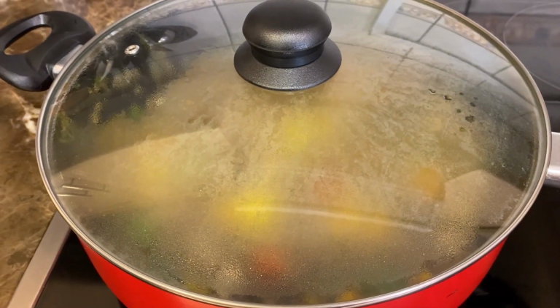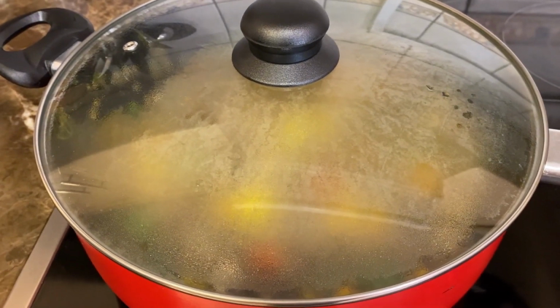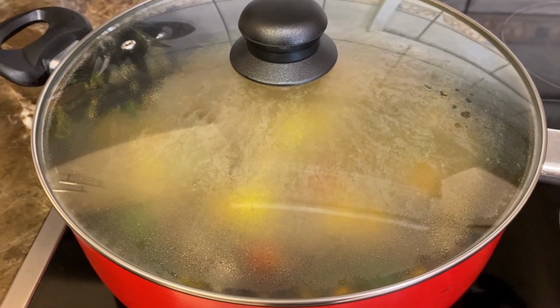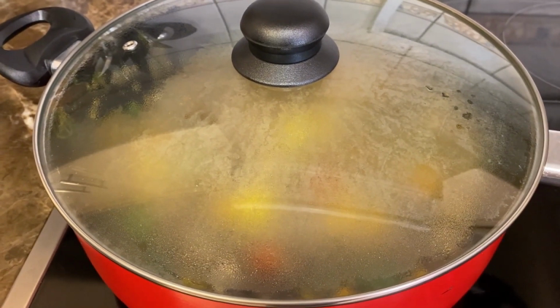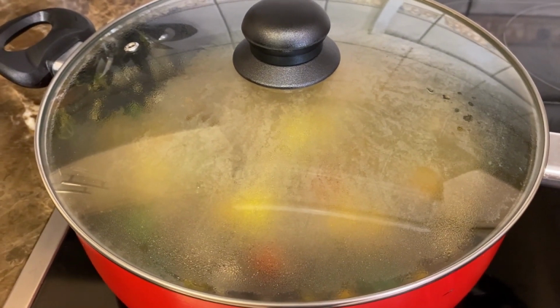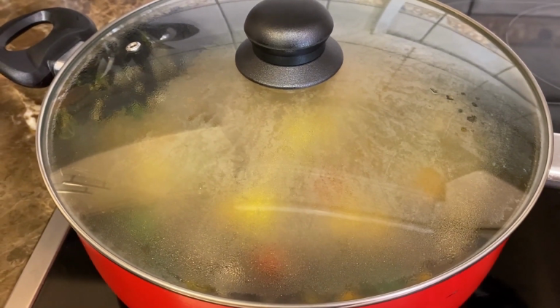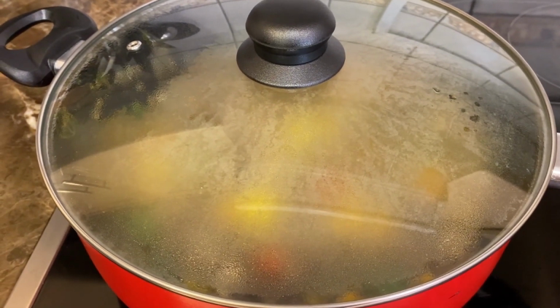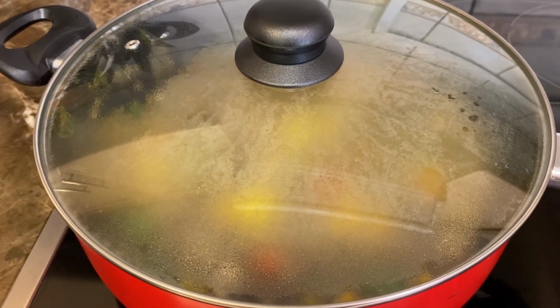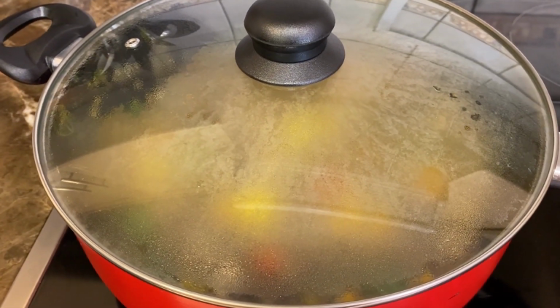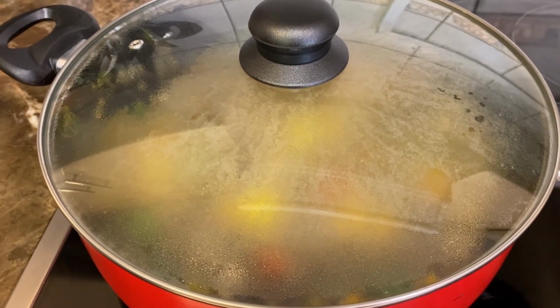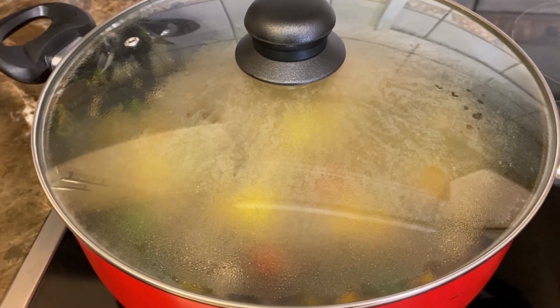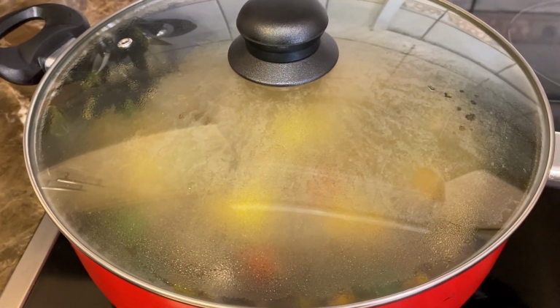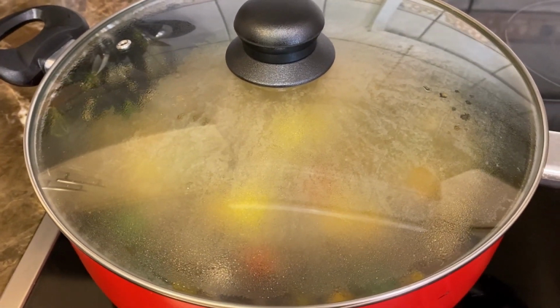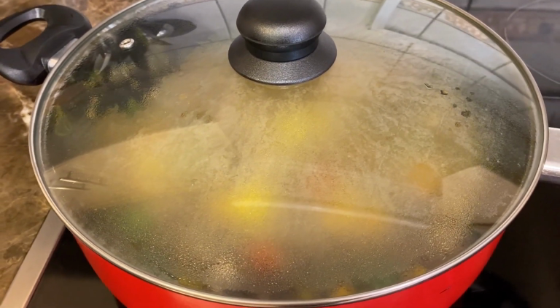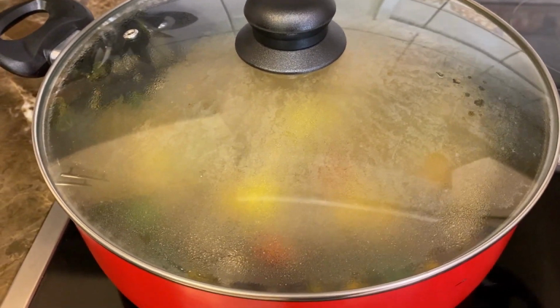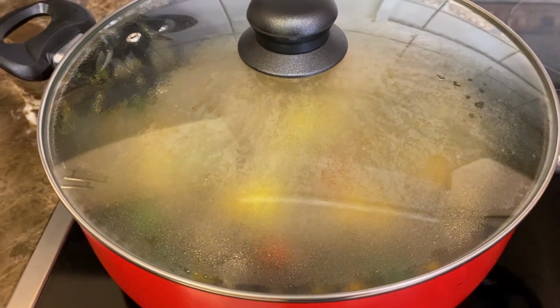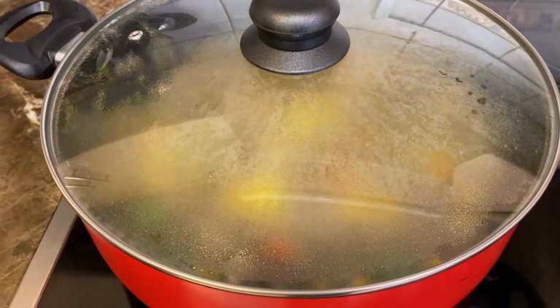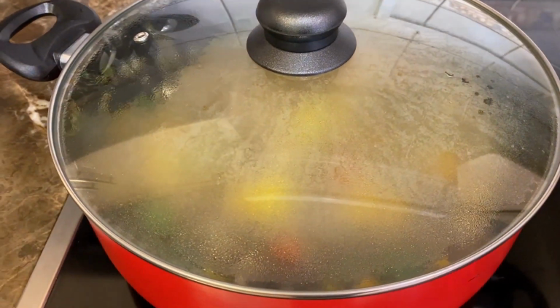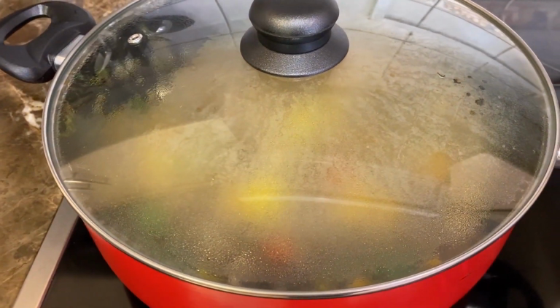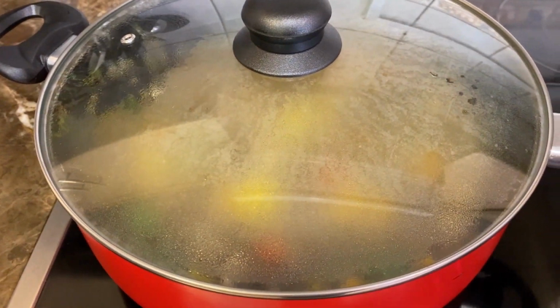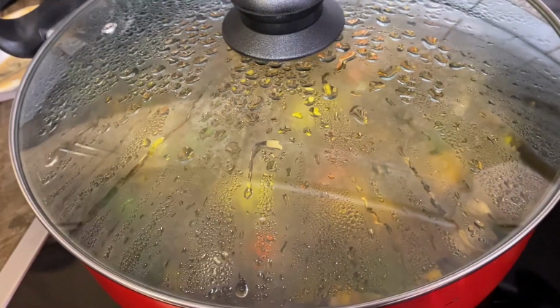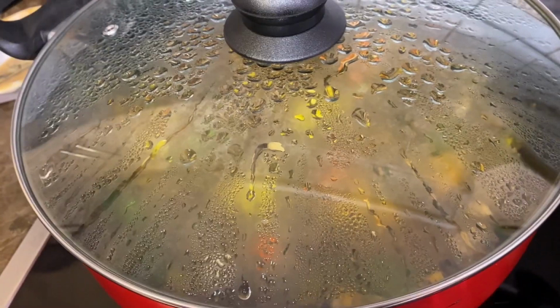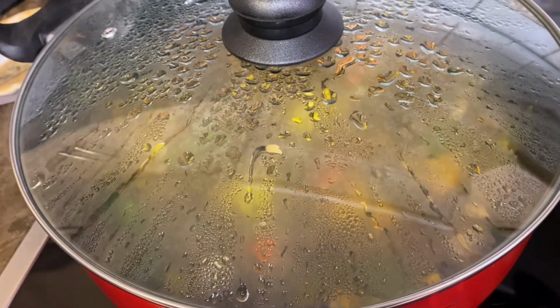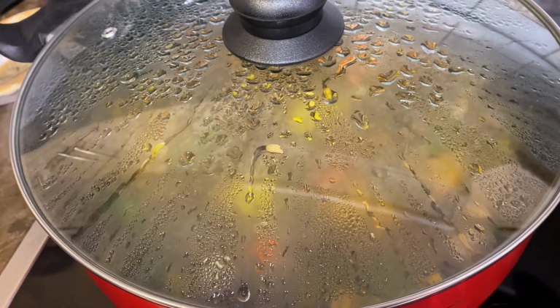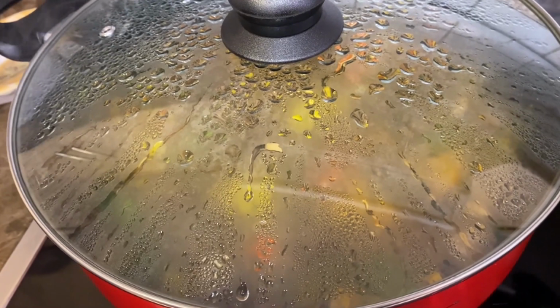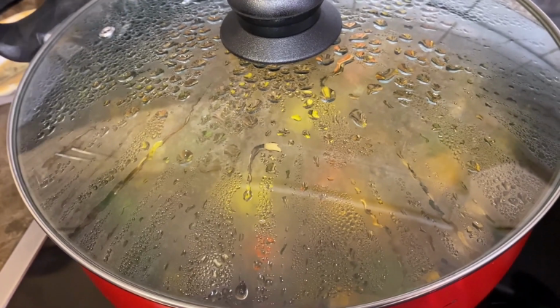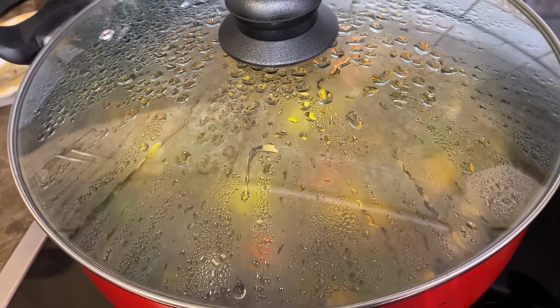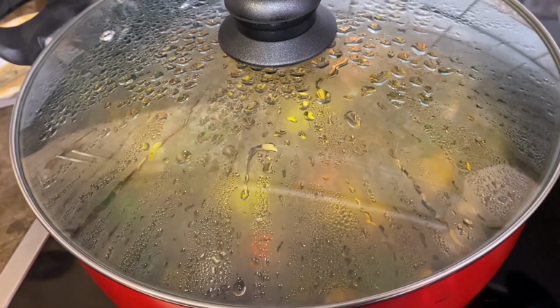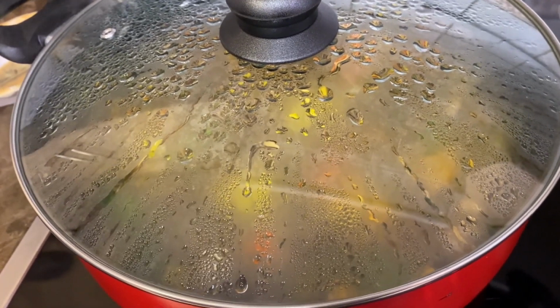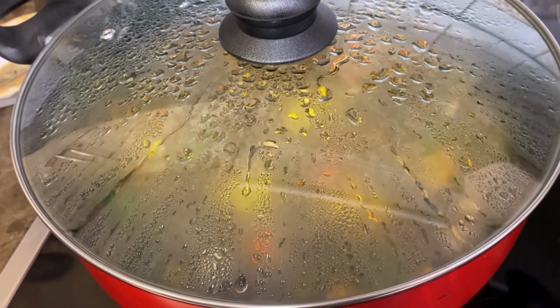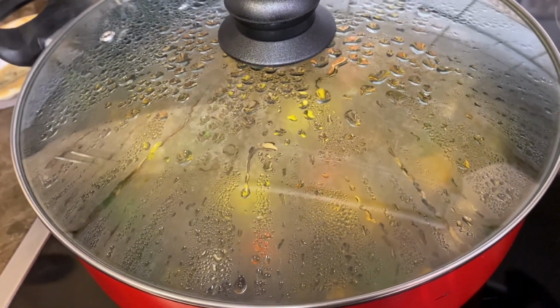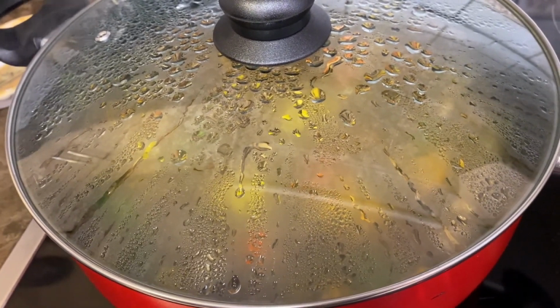Cover it with a lid and increase the heat to maximum. Wait for the water to boil, then lower the heat to three. After 10 minutes, it's done — switch it off.